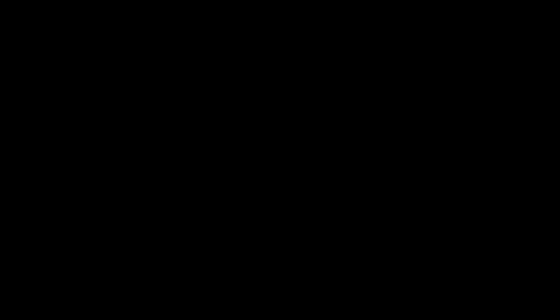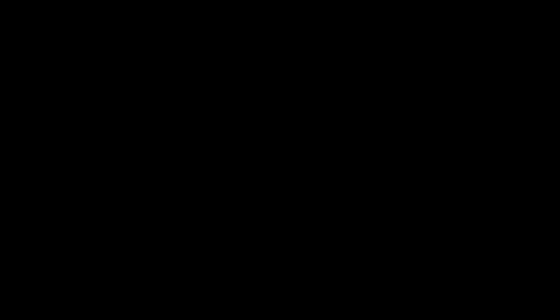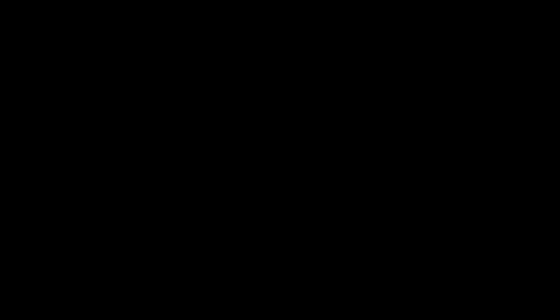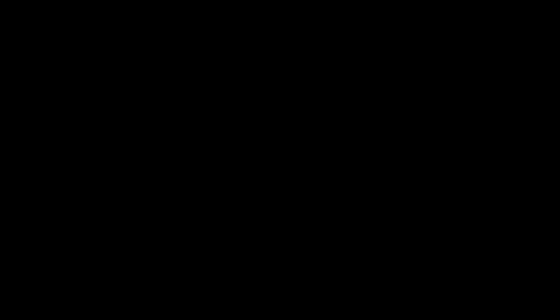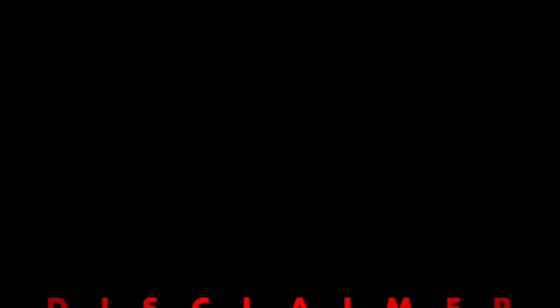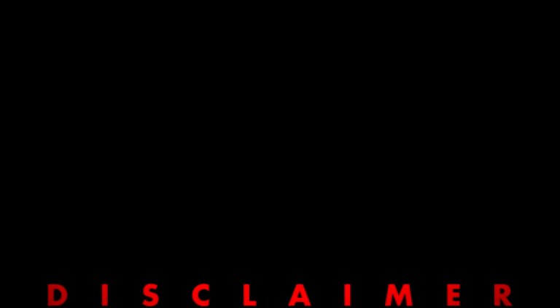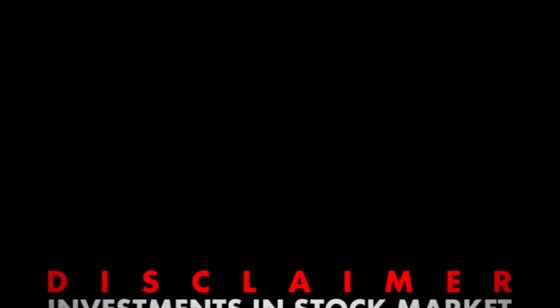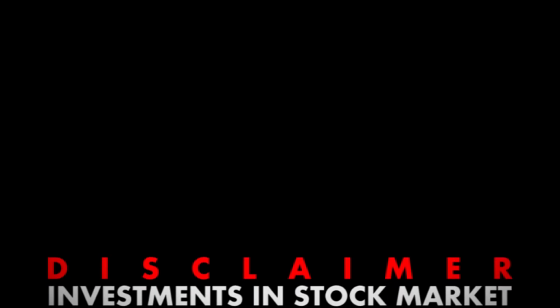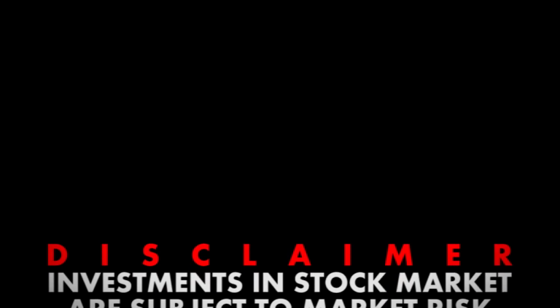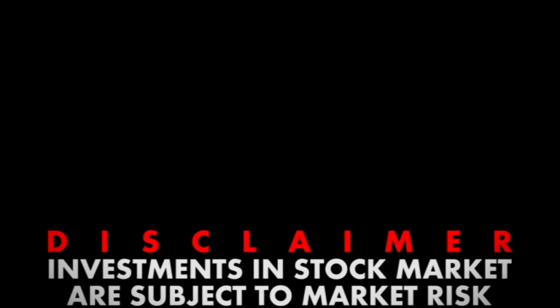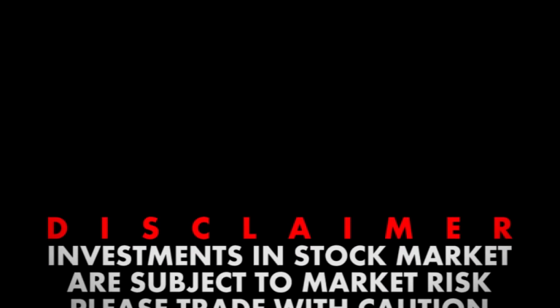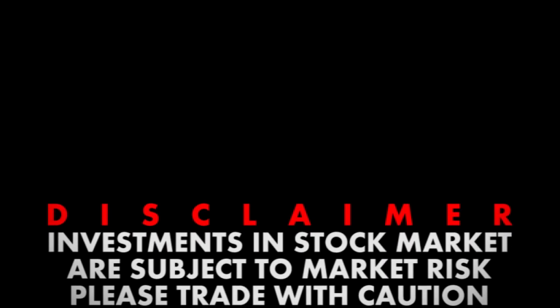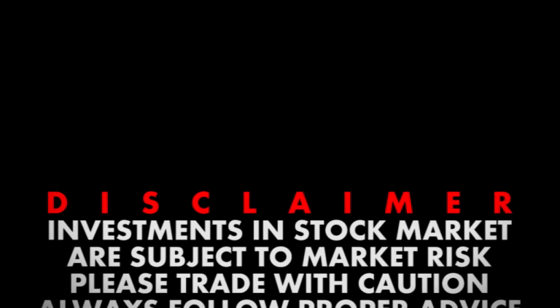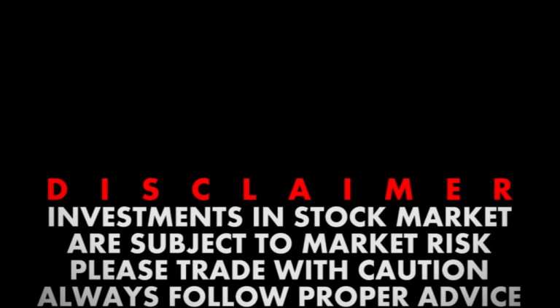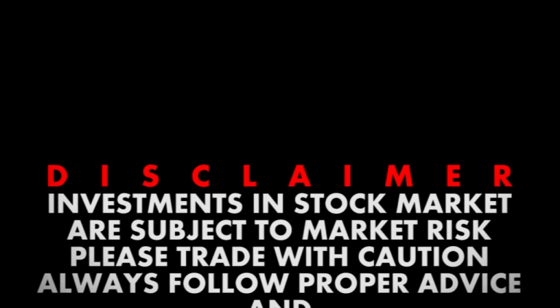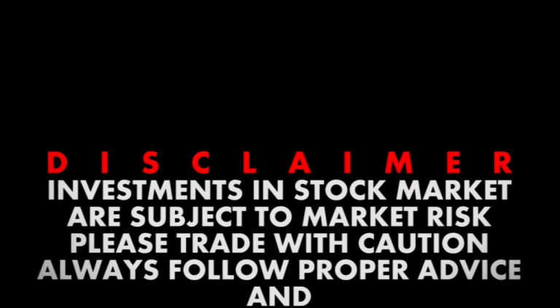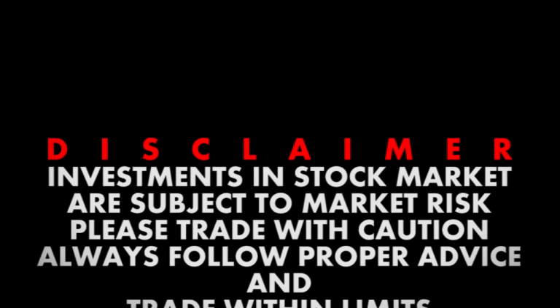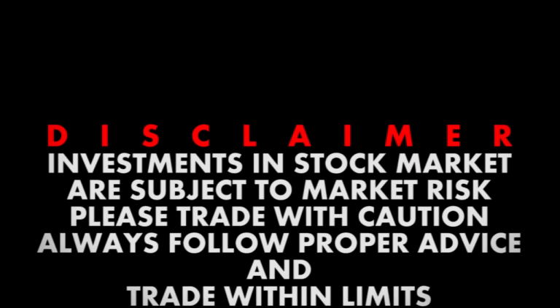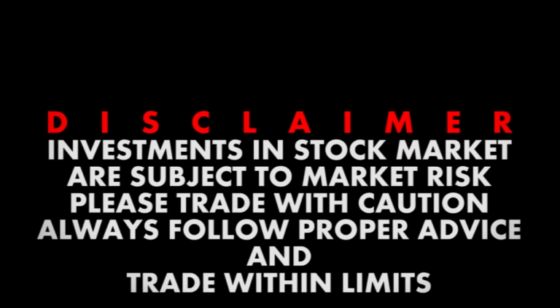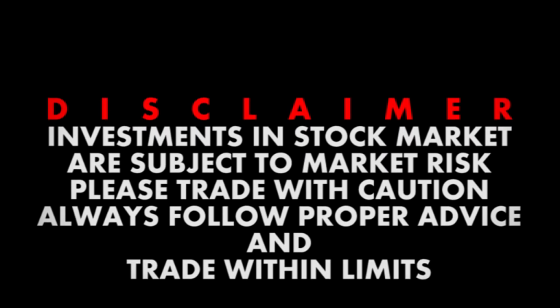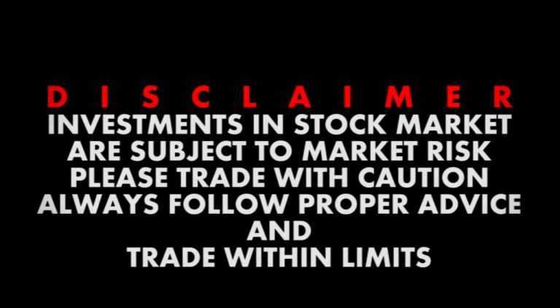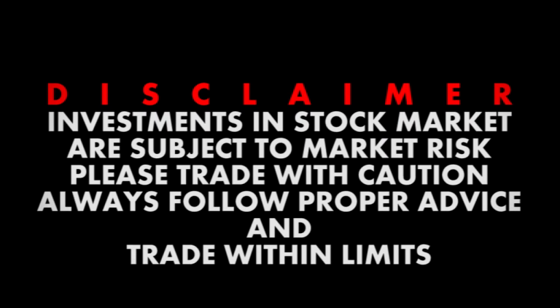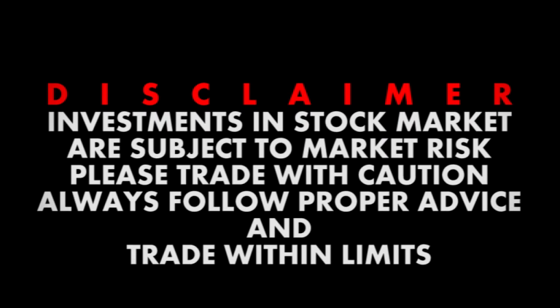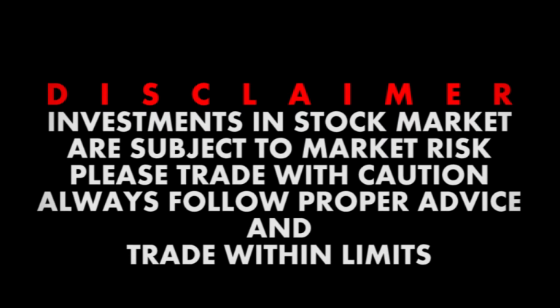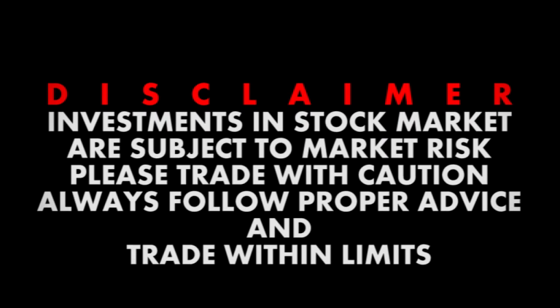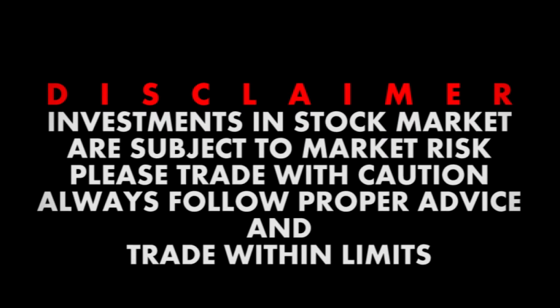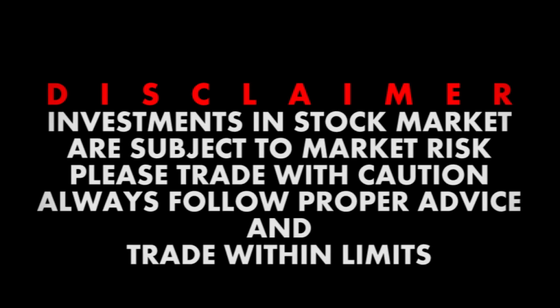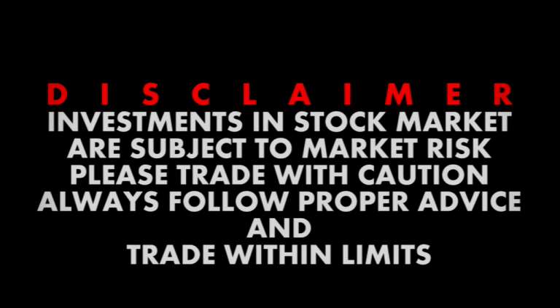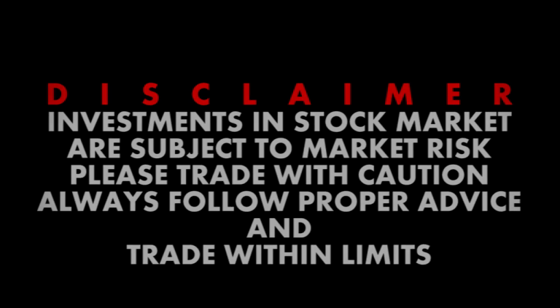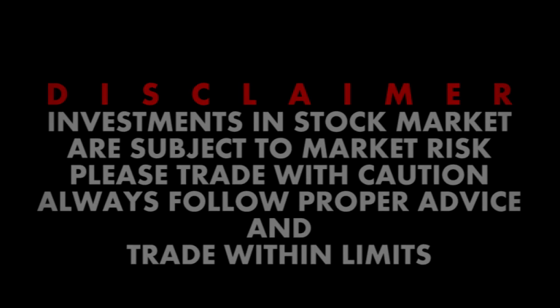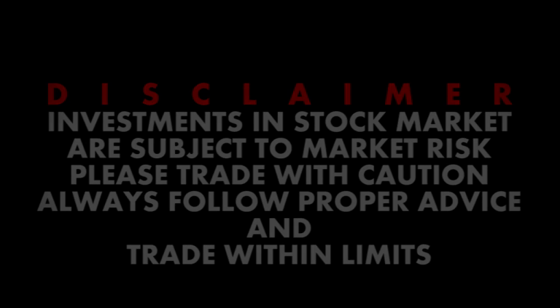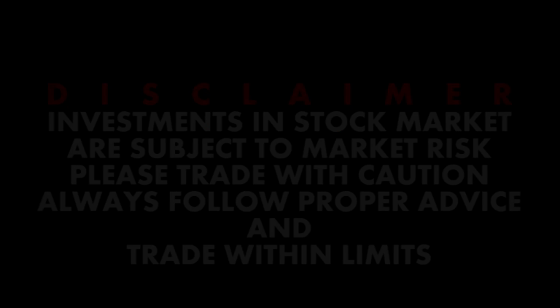Investment in stock markets is subject to market risk. Please trade with caution. Always follow proper advice and trade within limits.